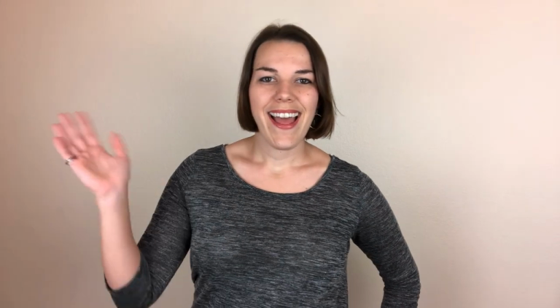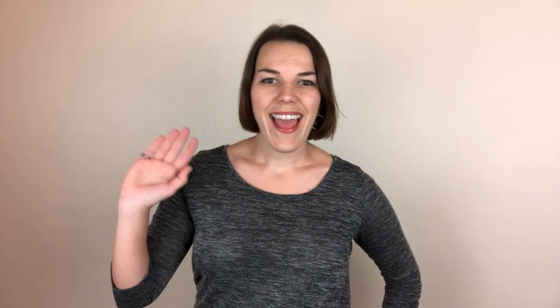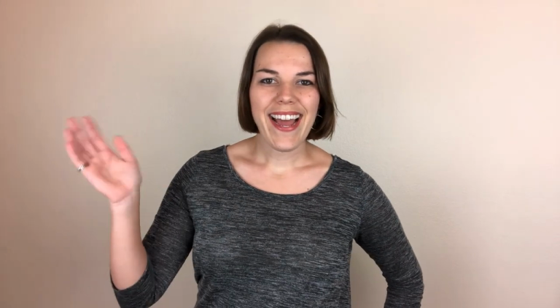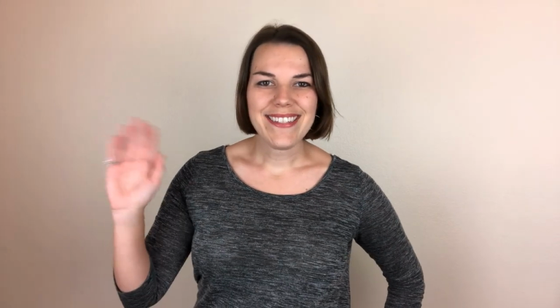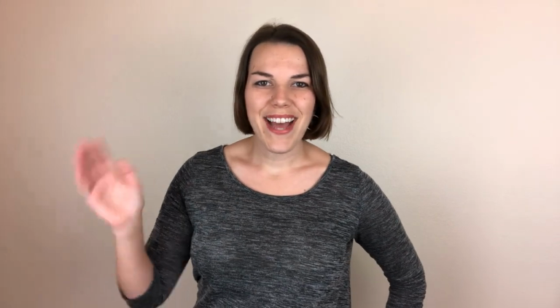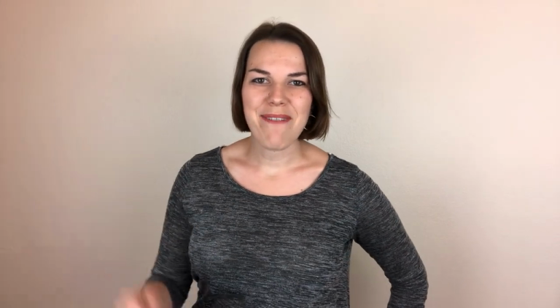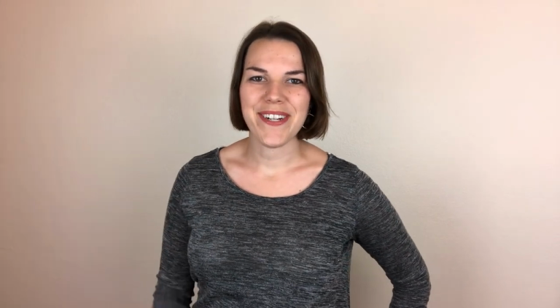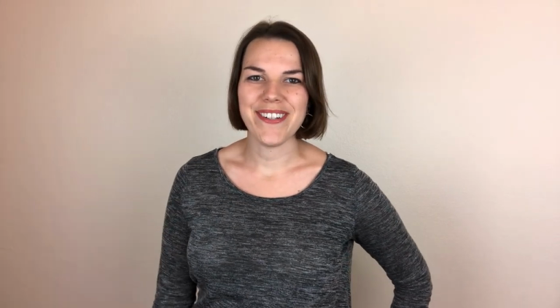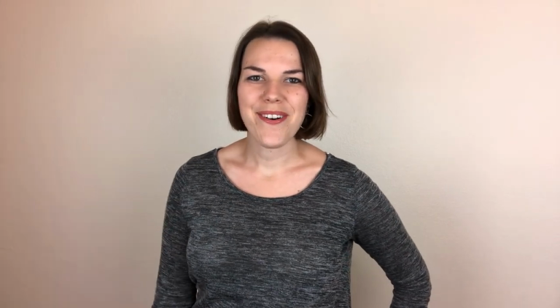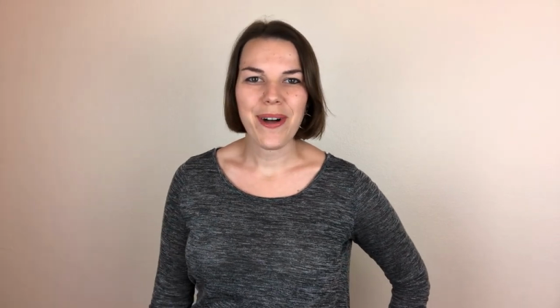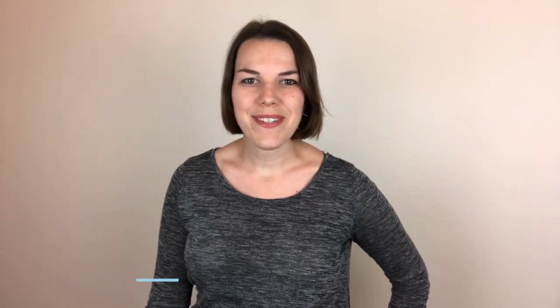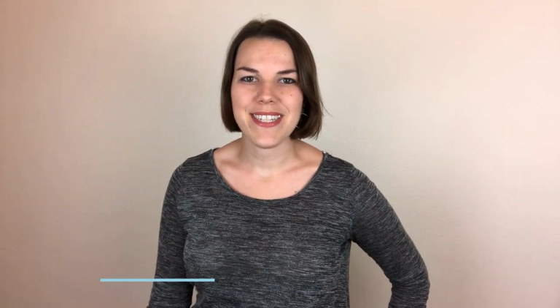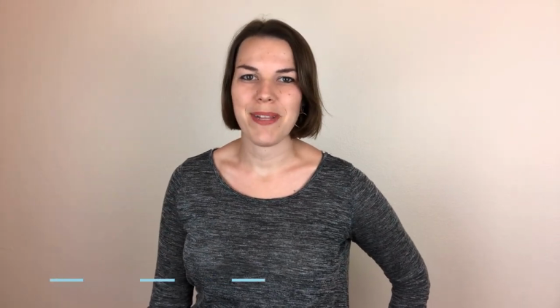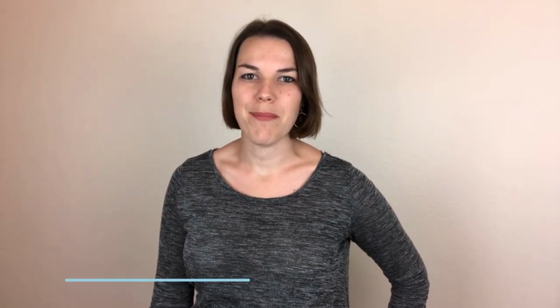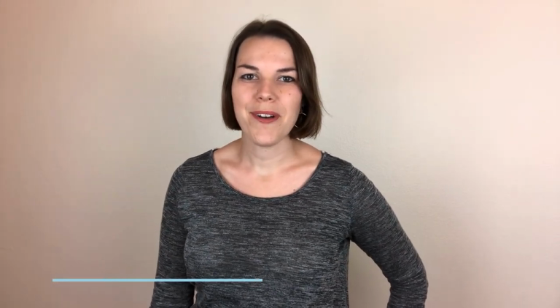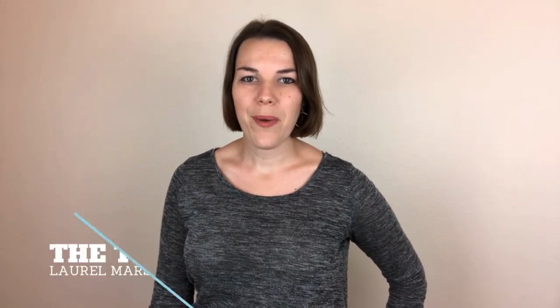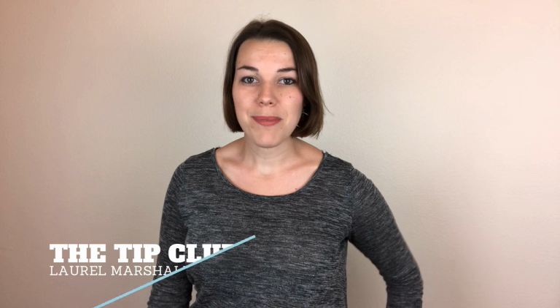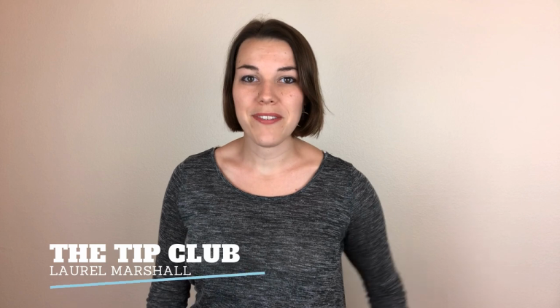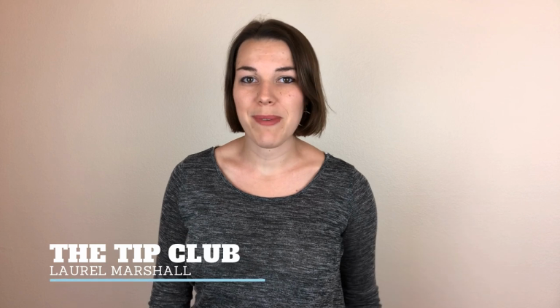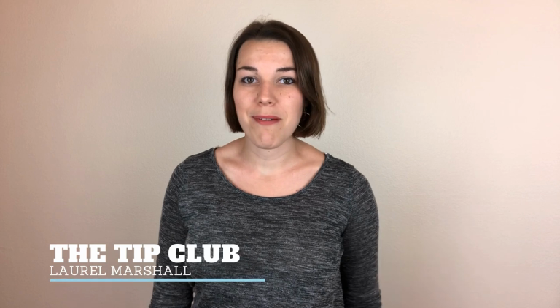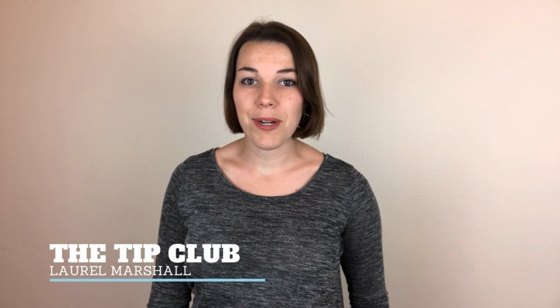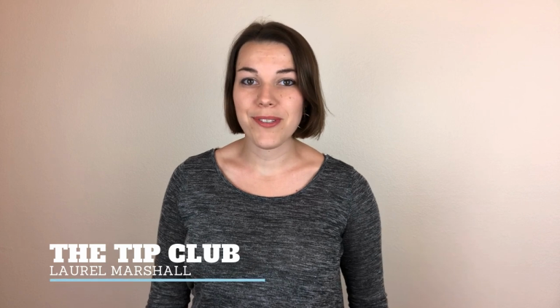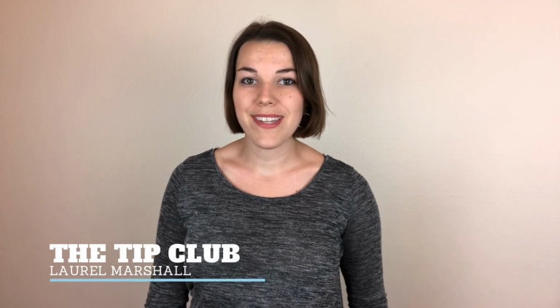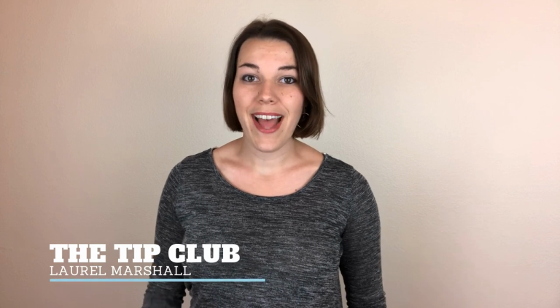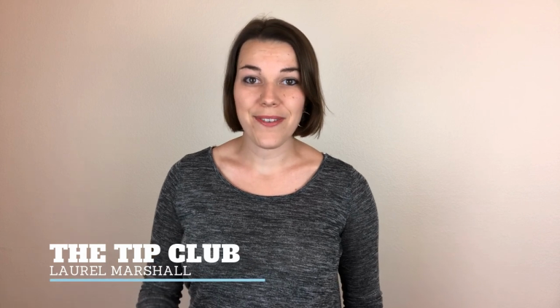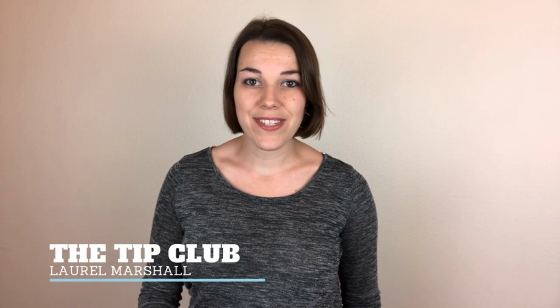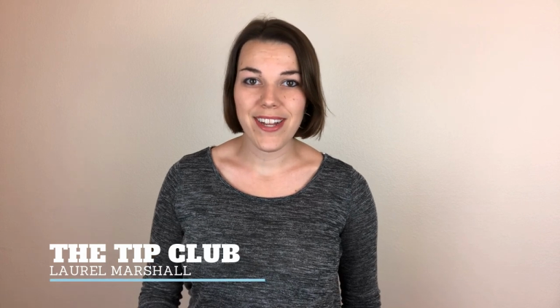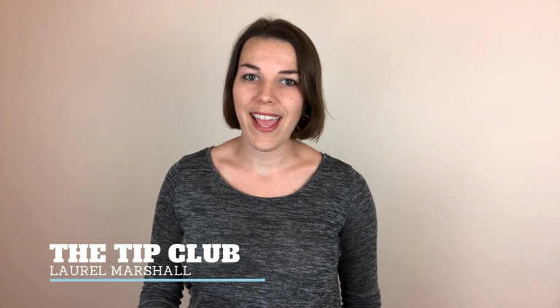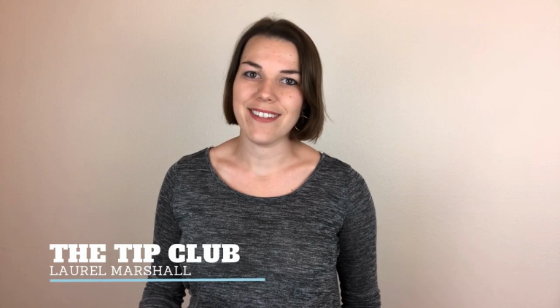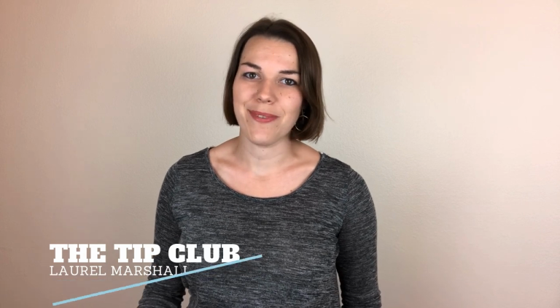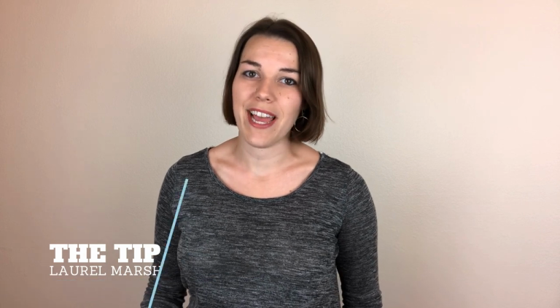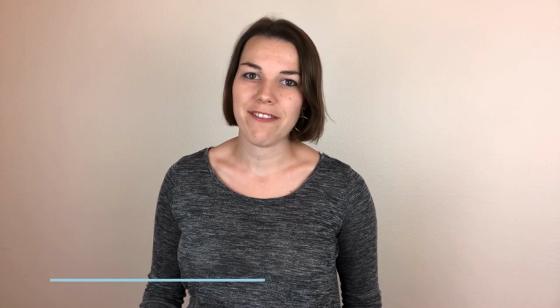Hey guys, I'm Laurel. Welcome to the Tip Club. We help servers become pros at the restaurant and in real life.